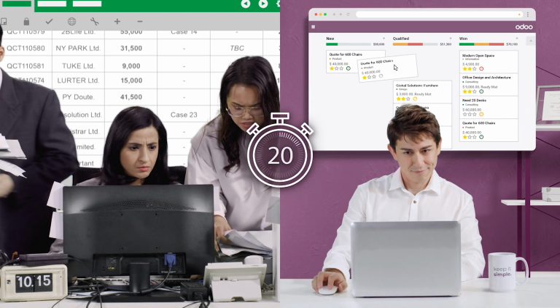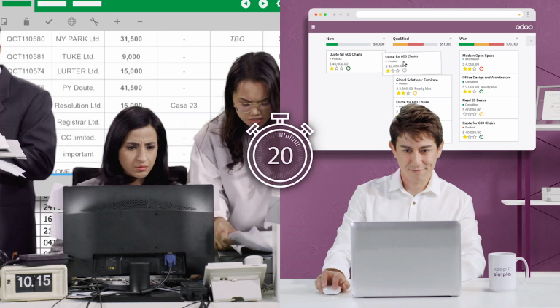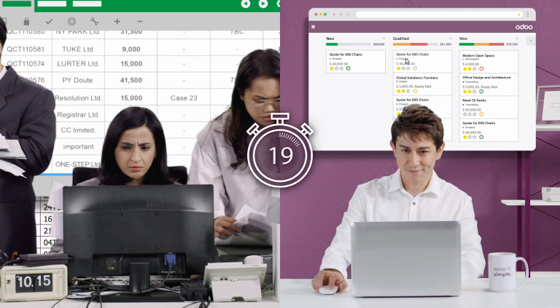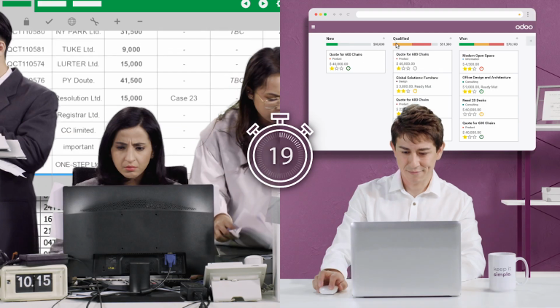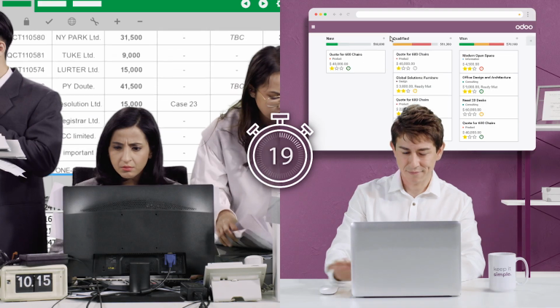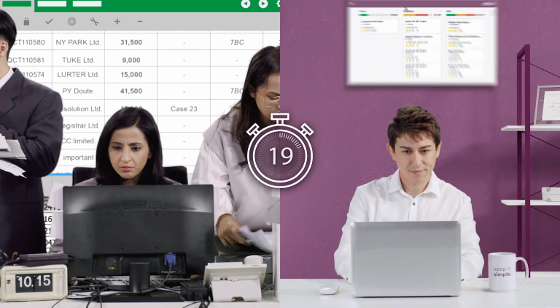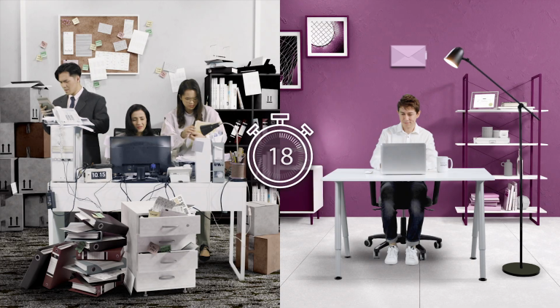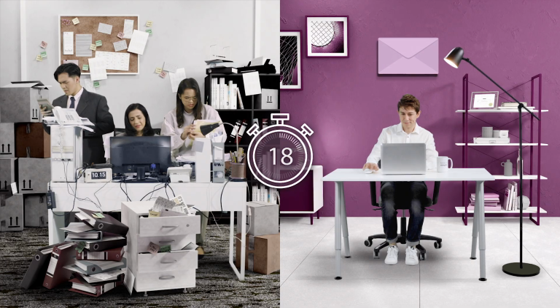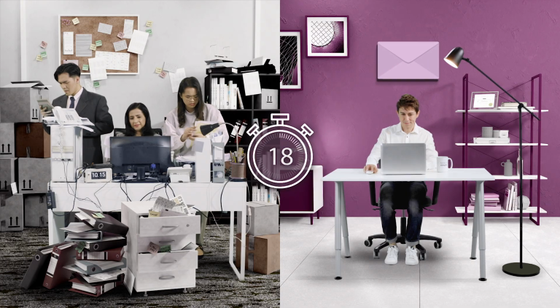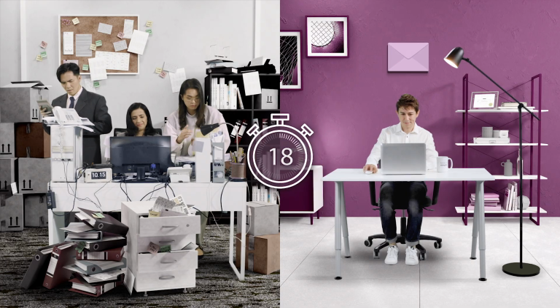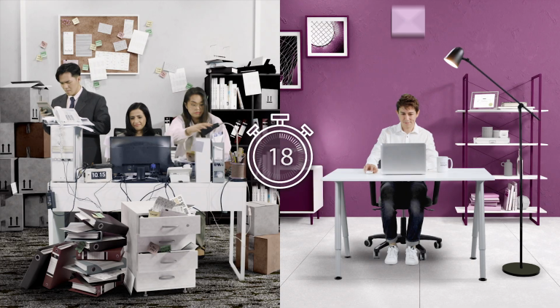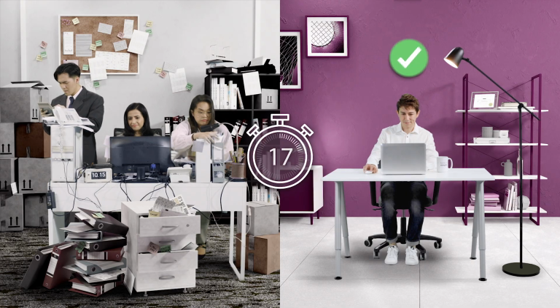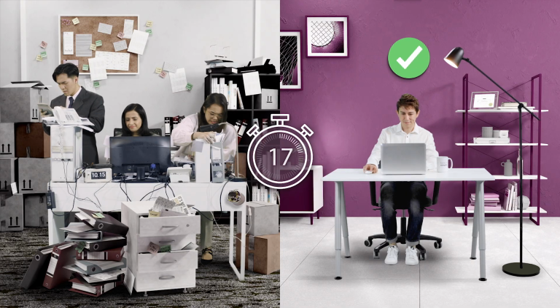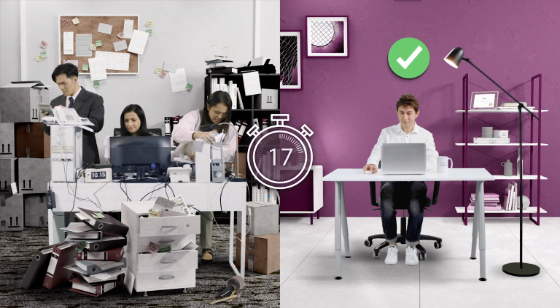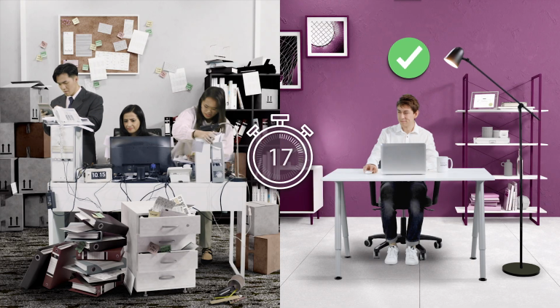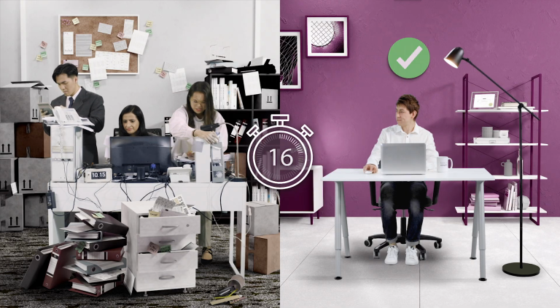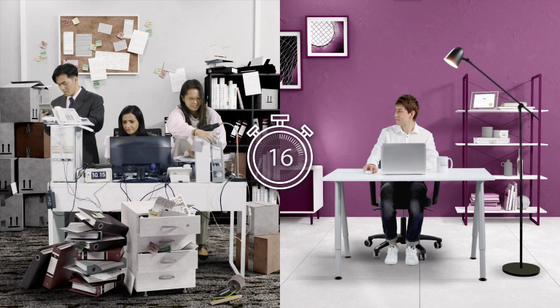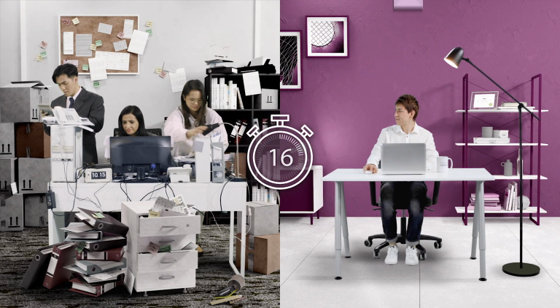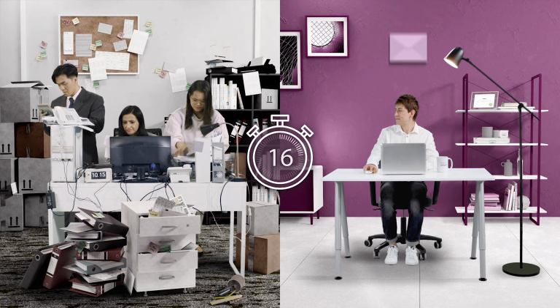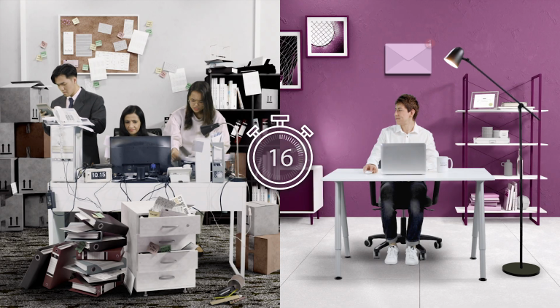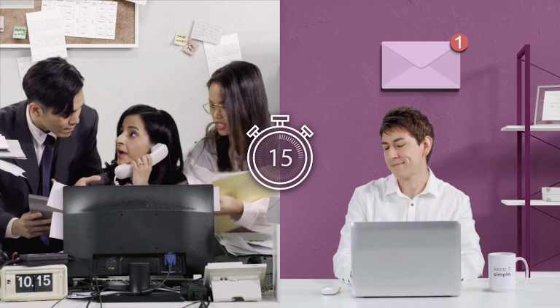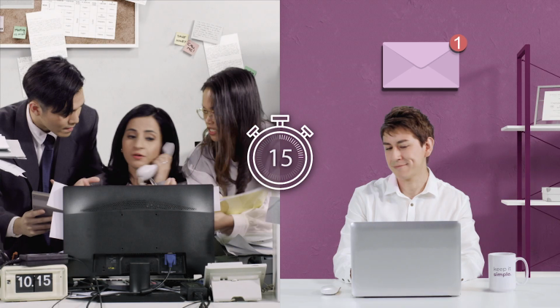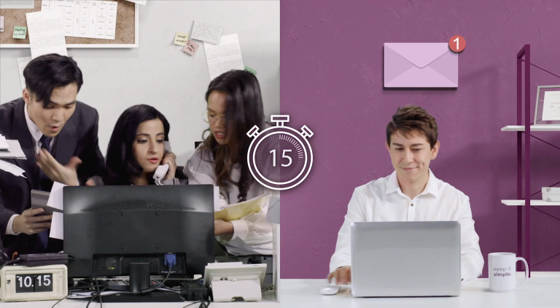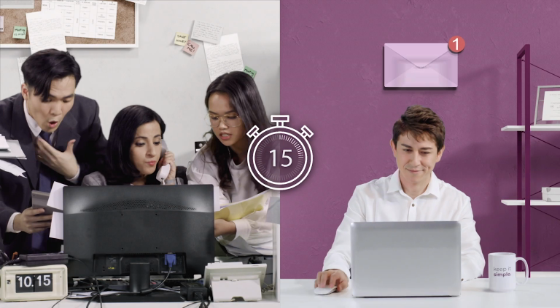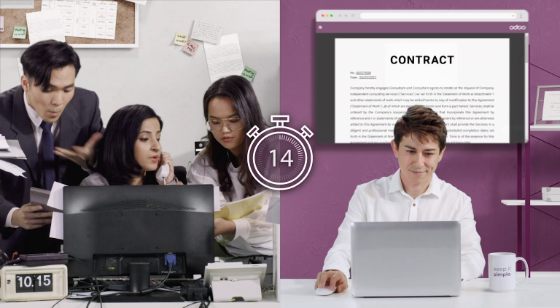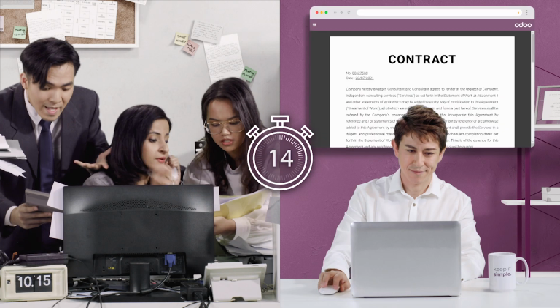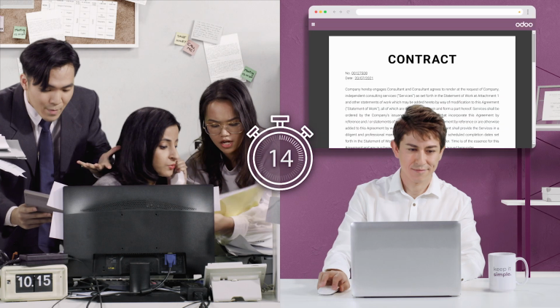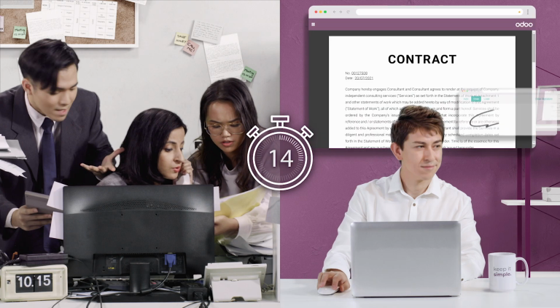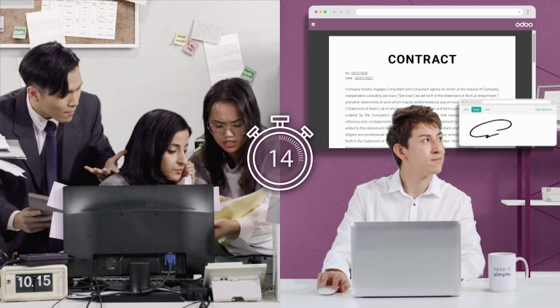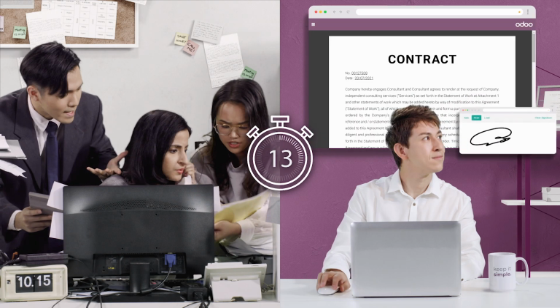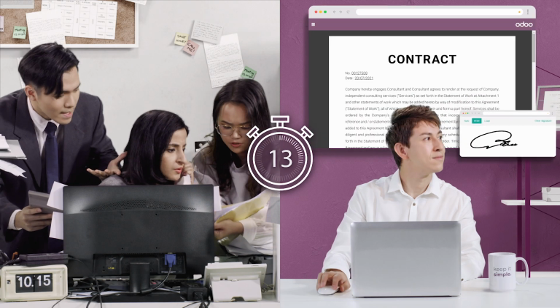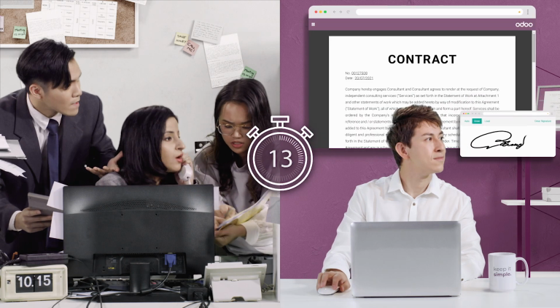Create new quotes in seconds and send them out right away. Your customer can check the order and sign it online through e-signature.